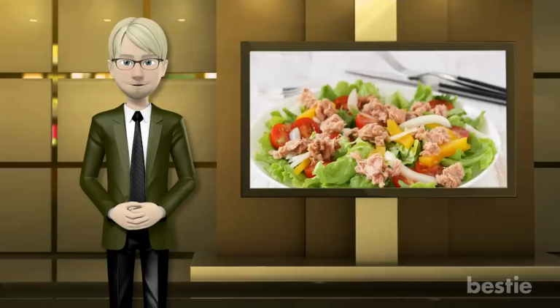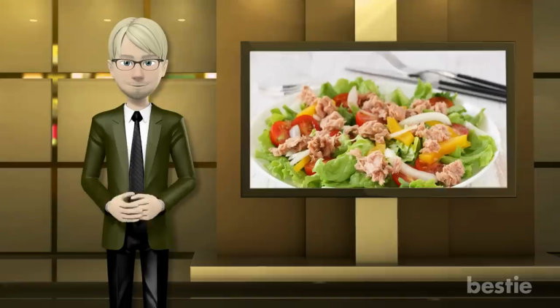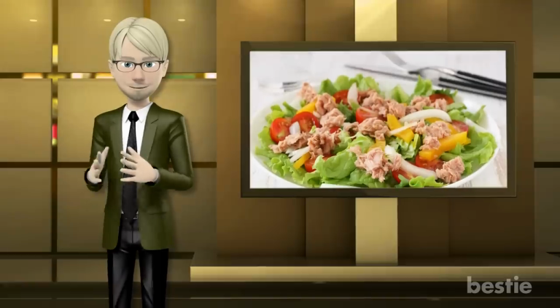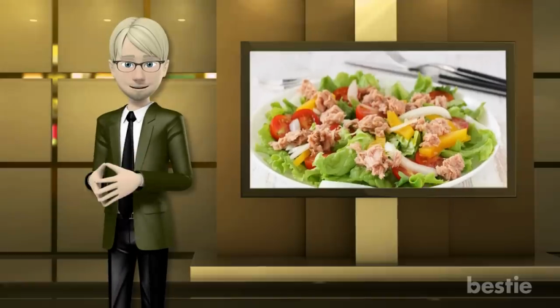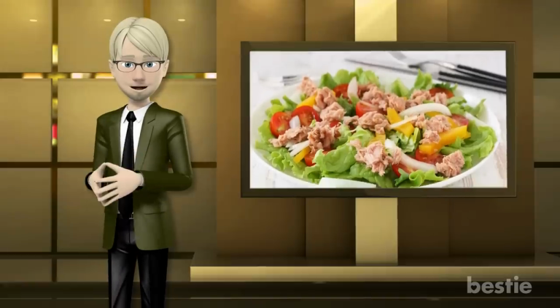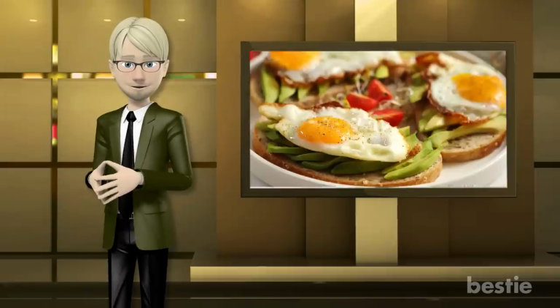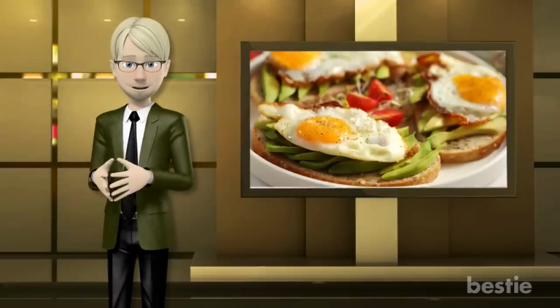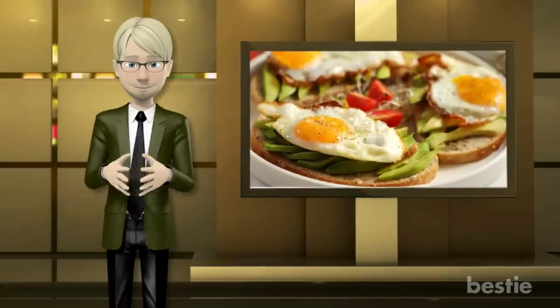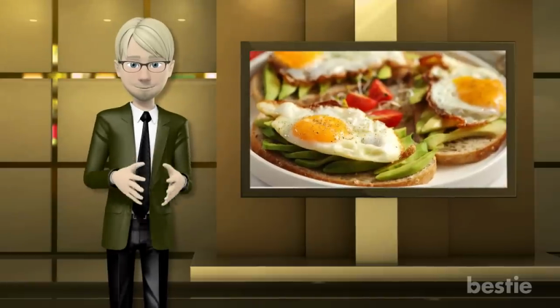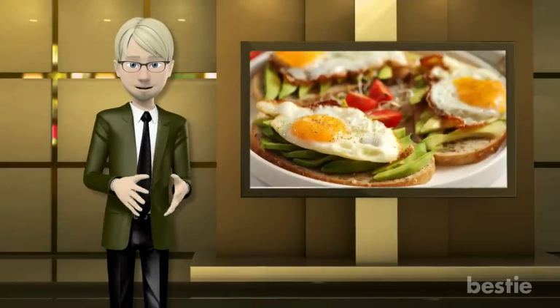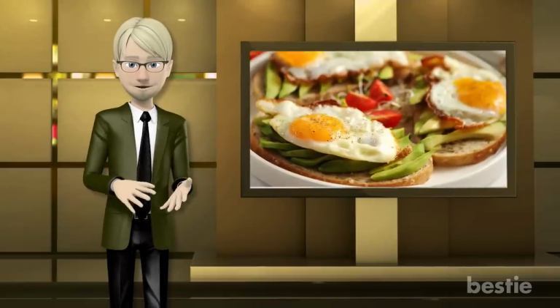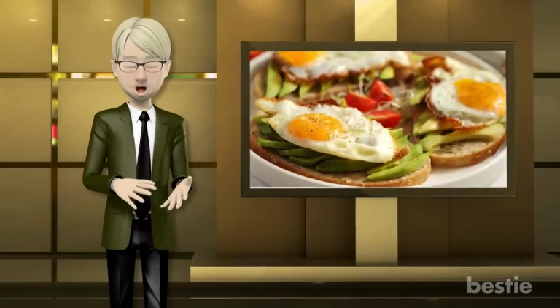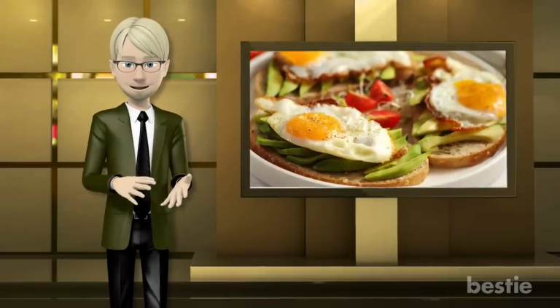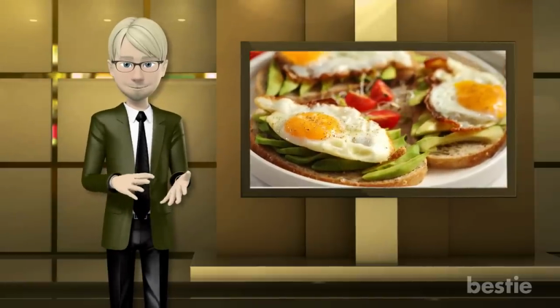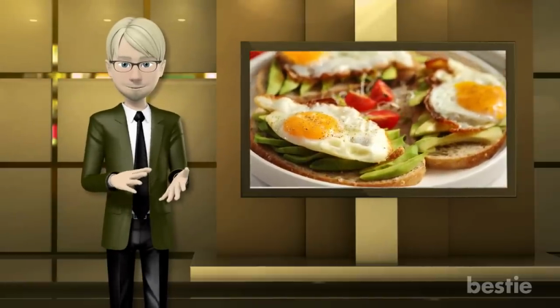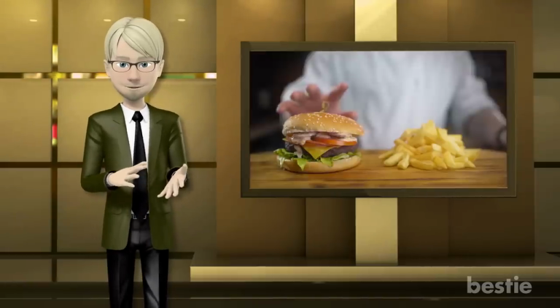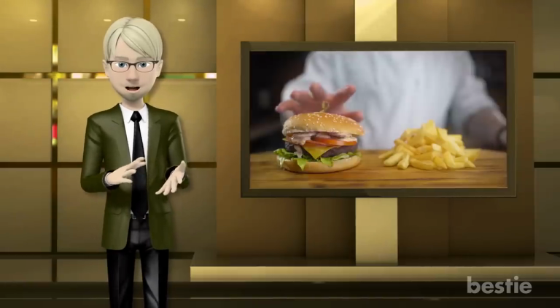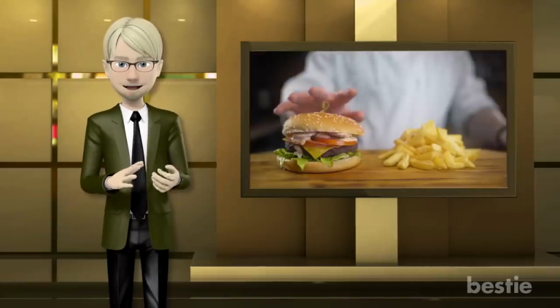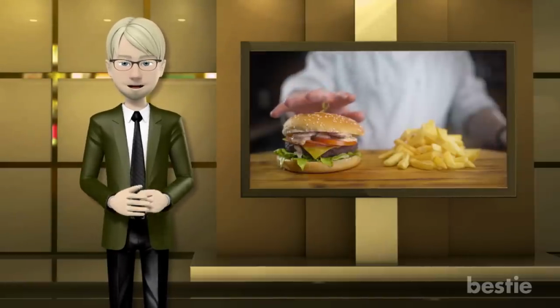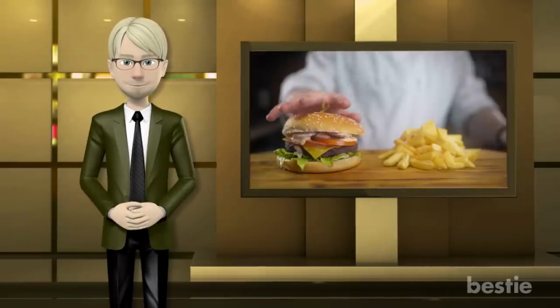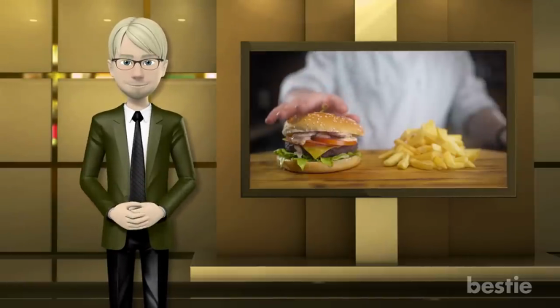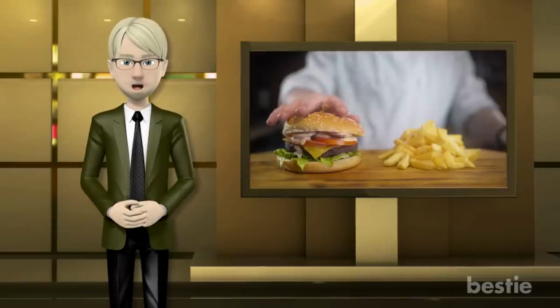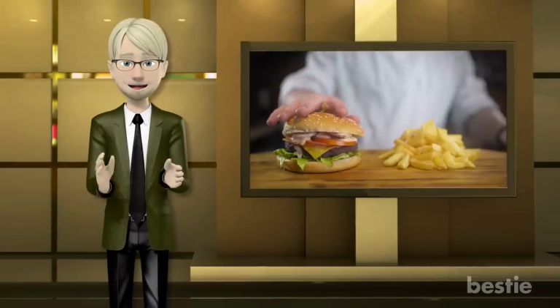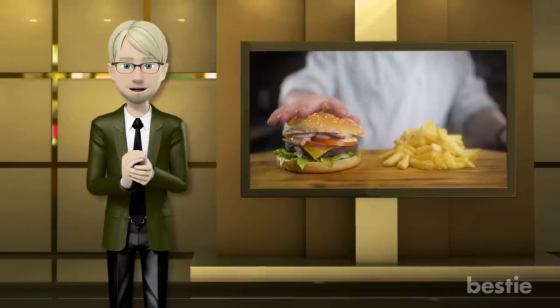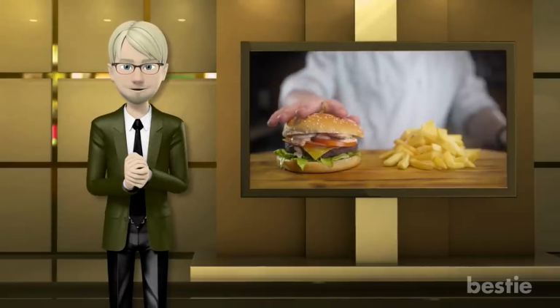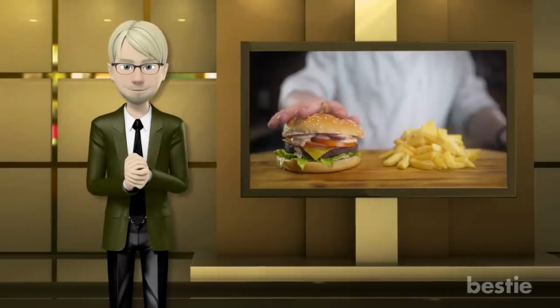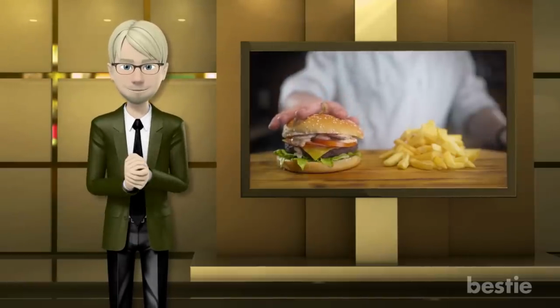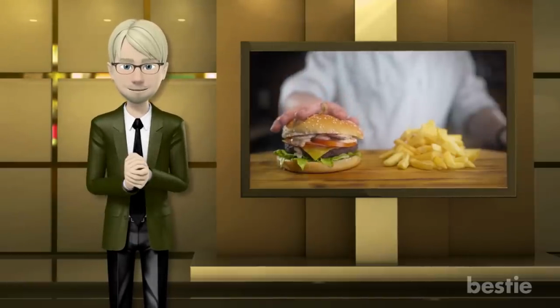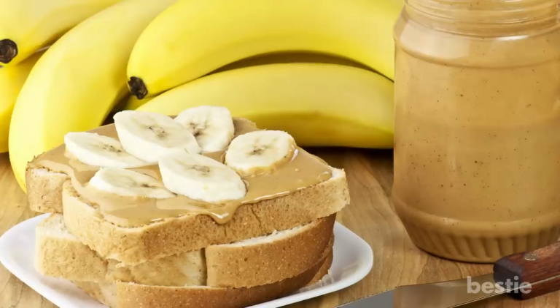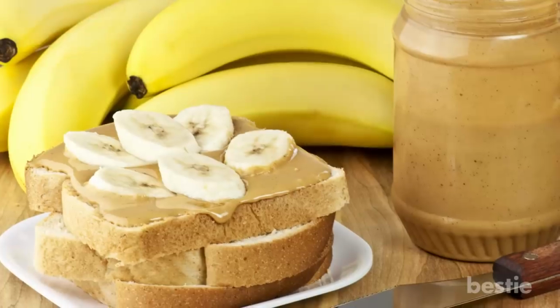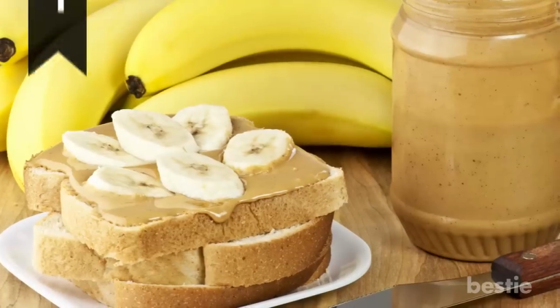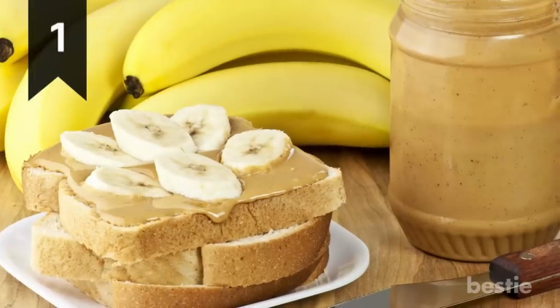From tuna salad, to egg salad sandwiches, to — wait — burgers and fries? We're talking all that and more!